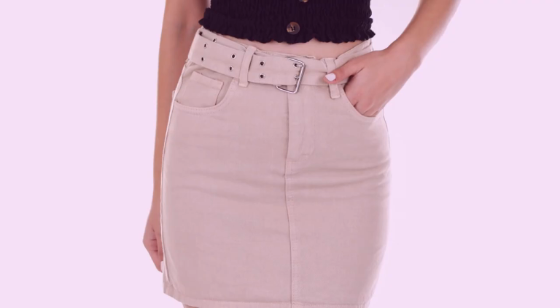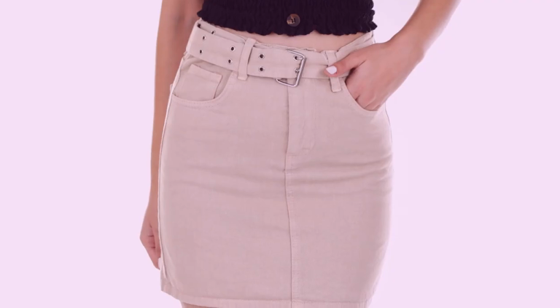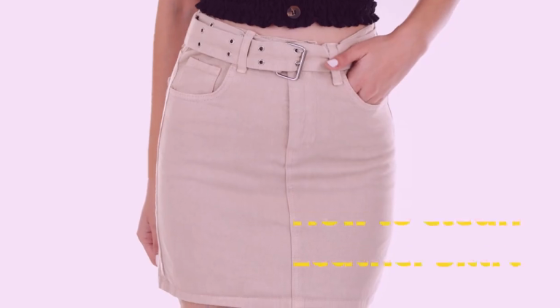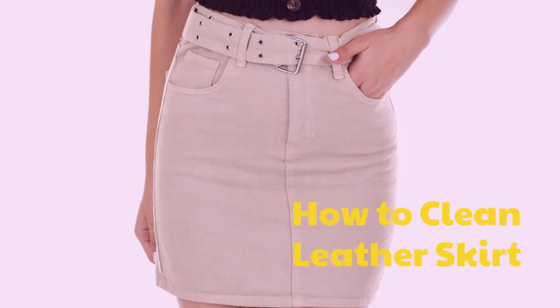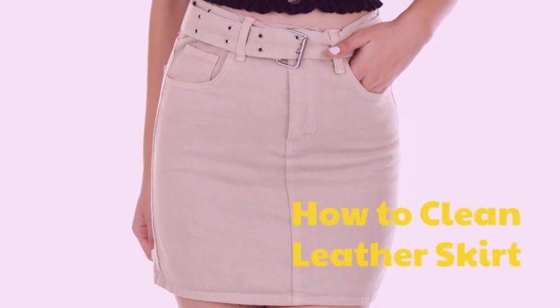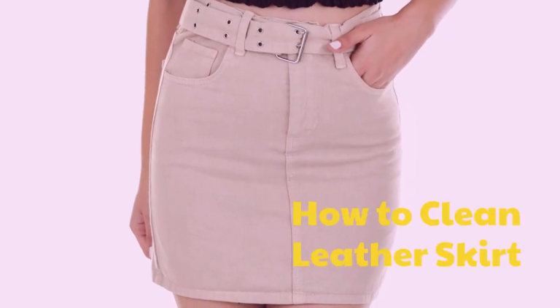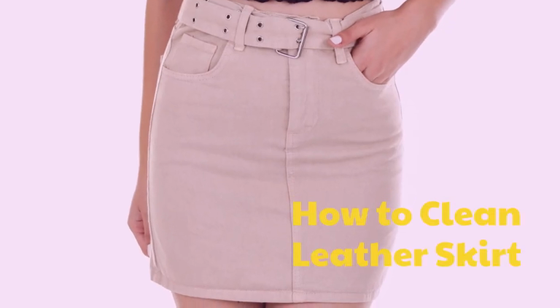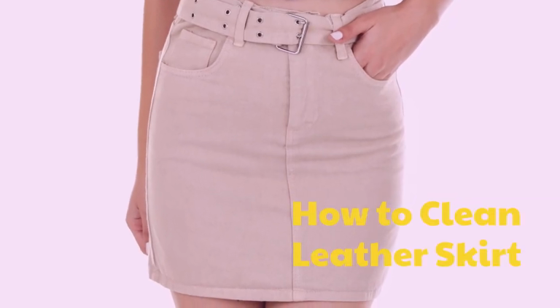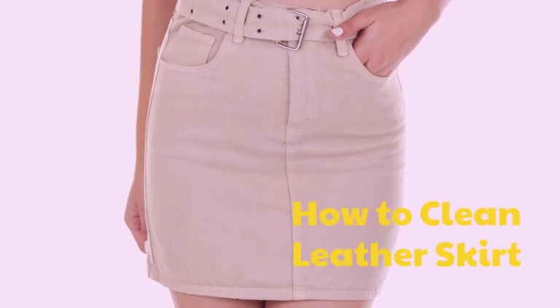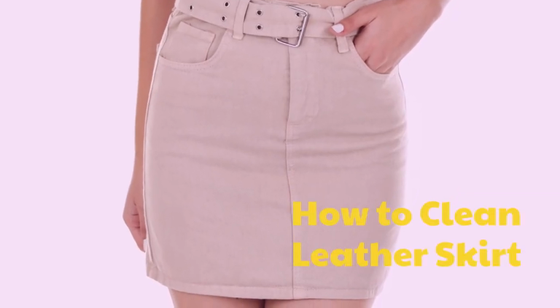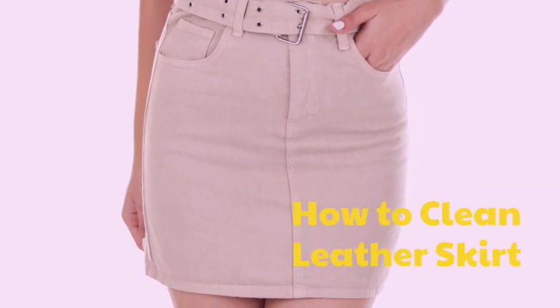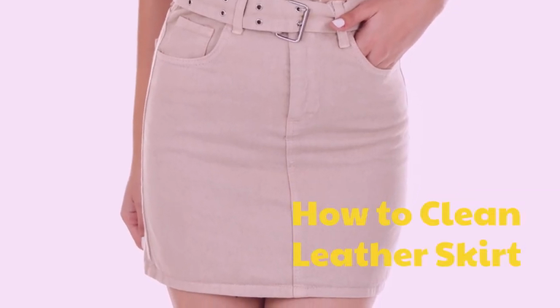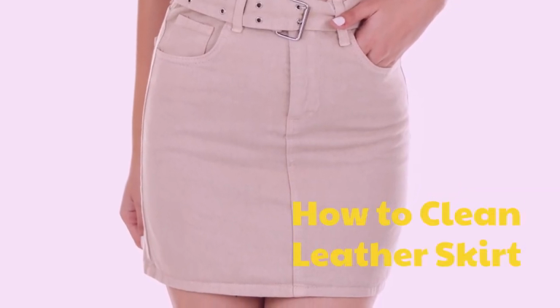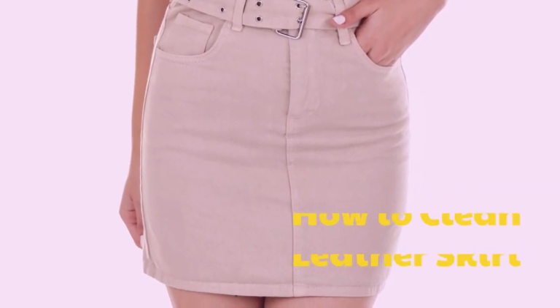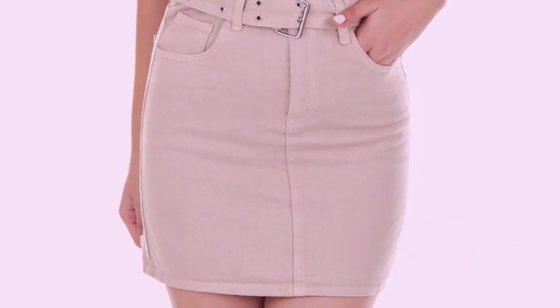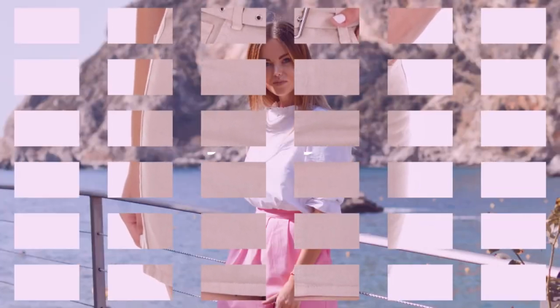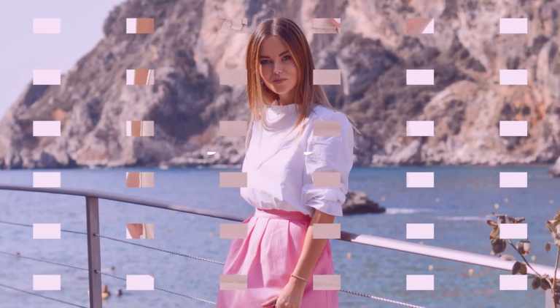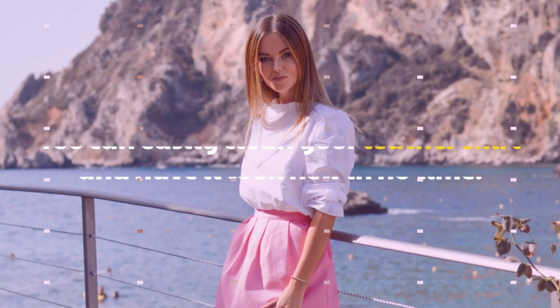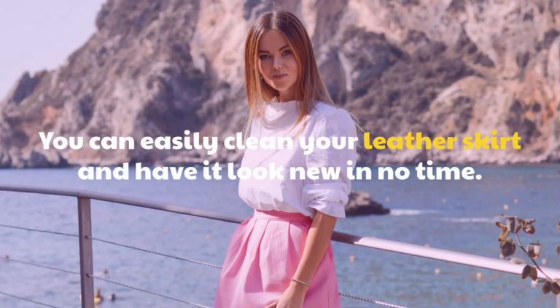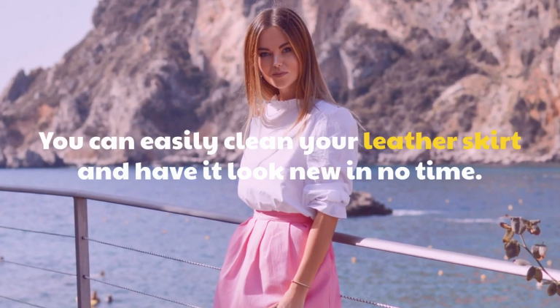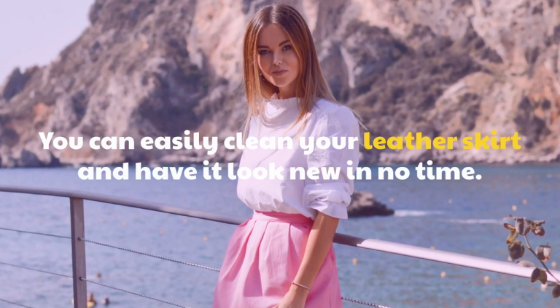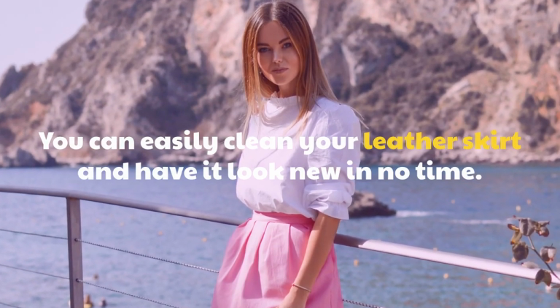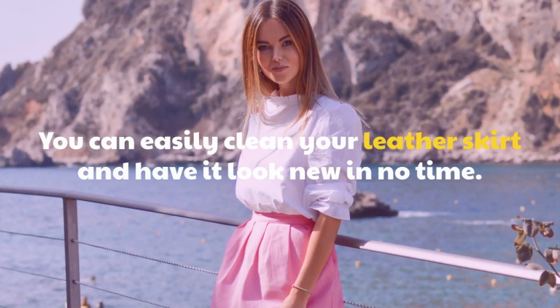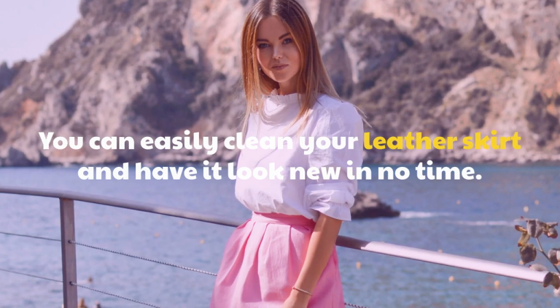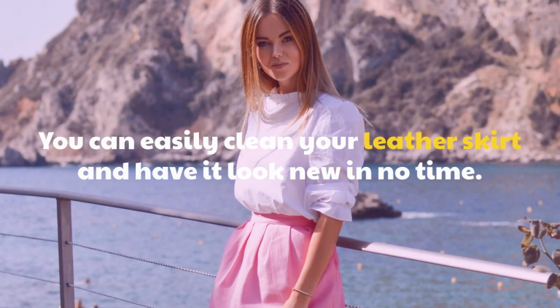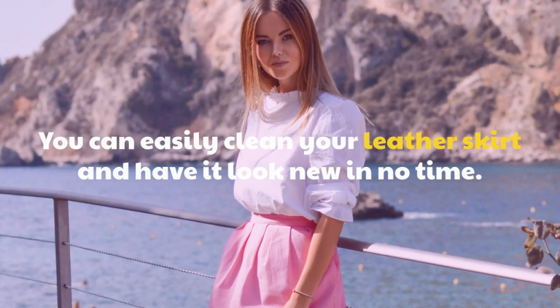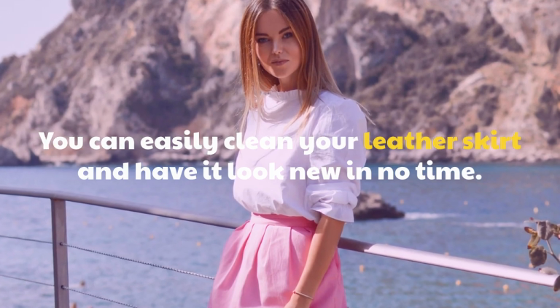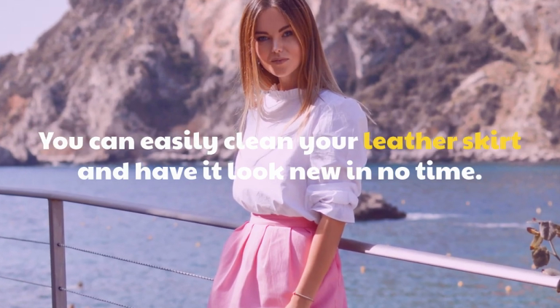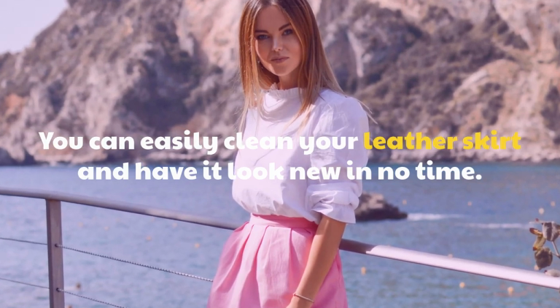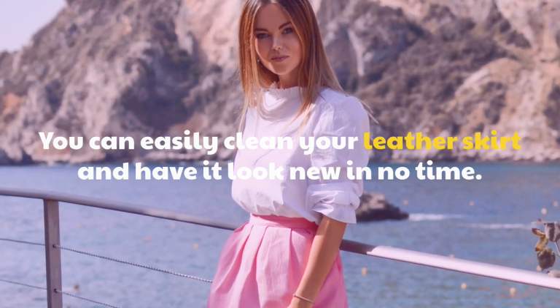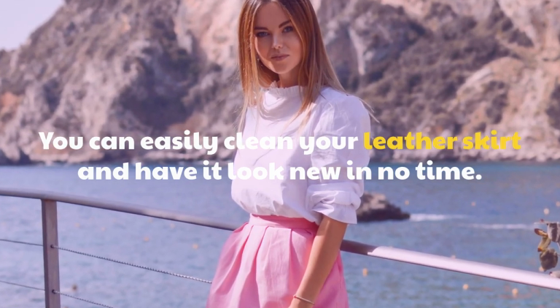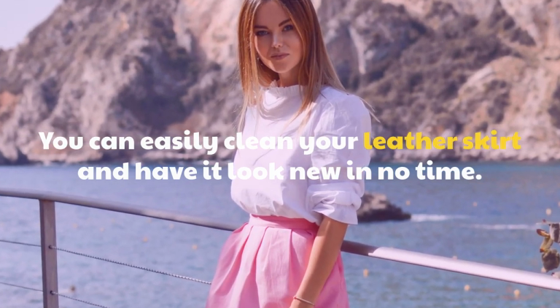How to Clean Leather Skirt. You can easily clean your leather skirt and have it look new in no time.